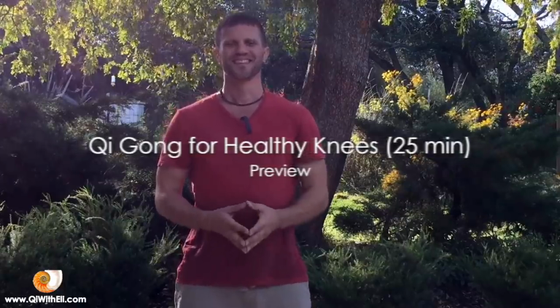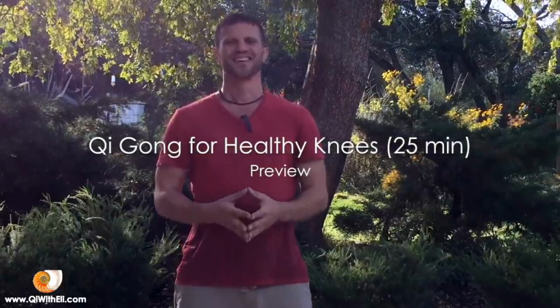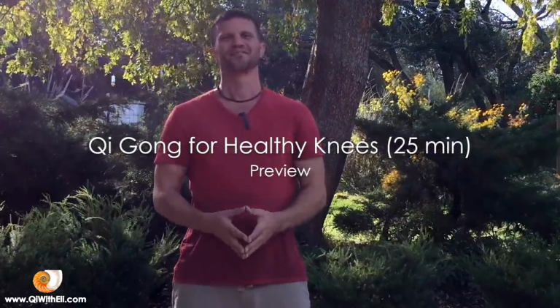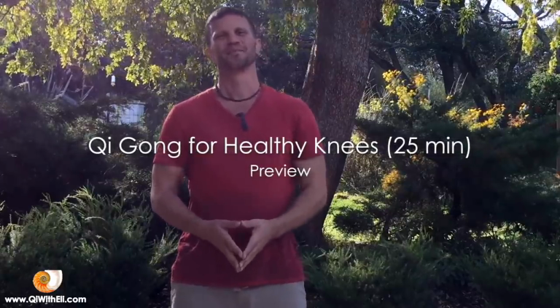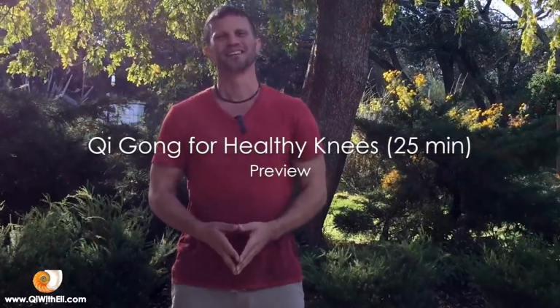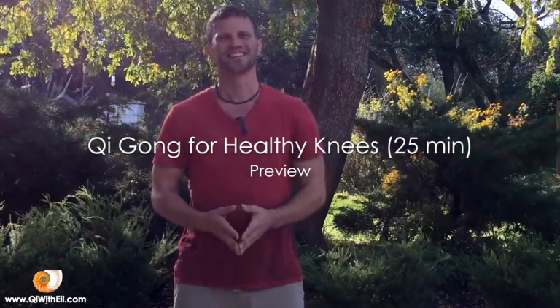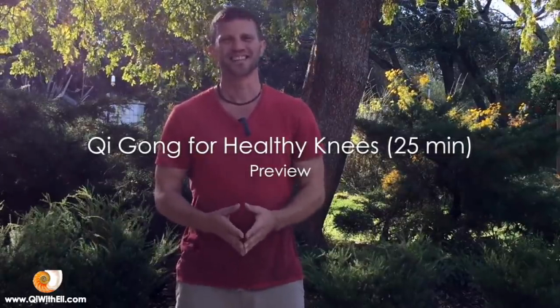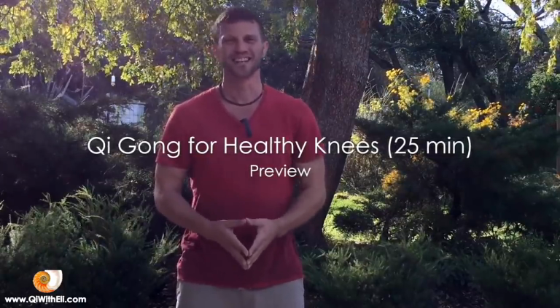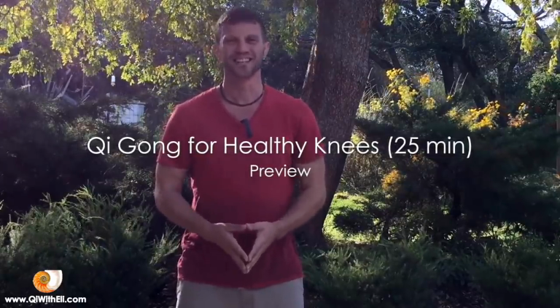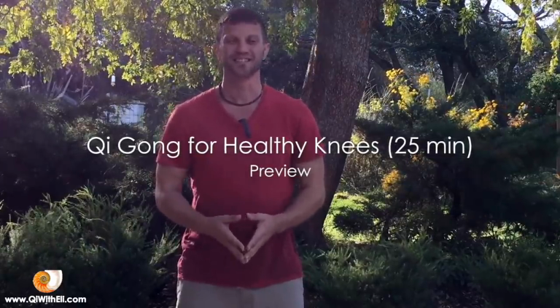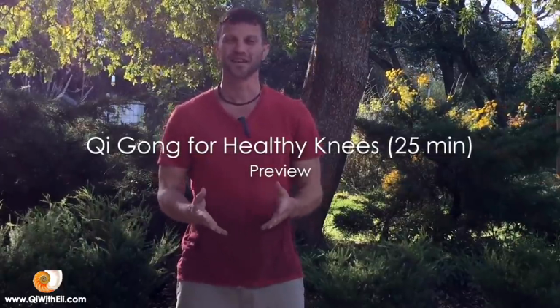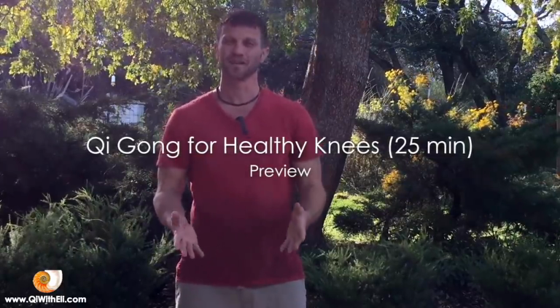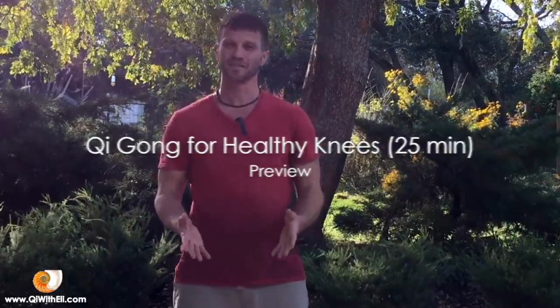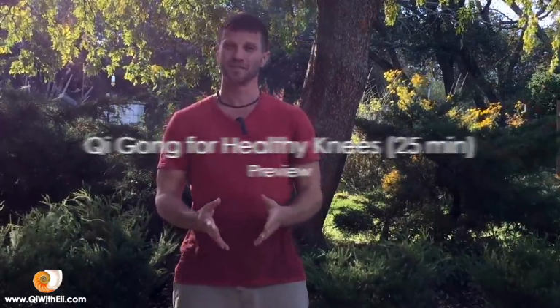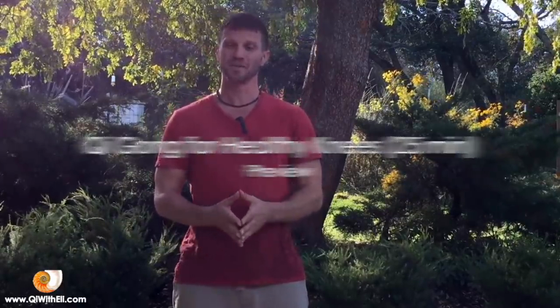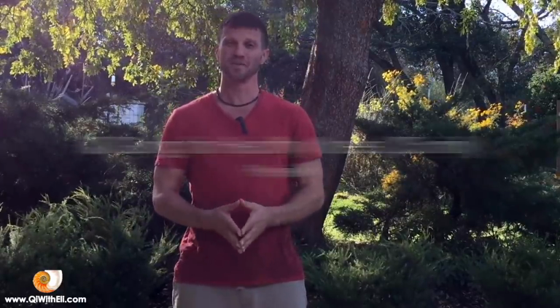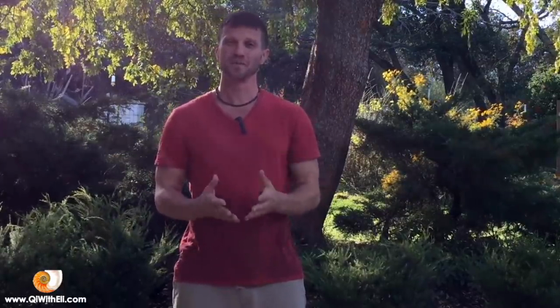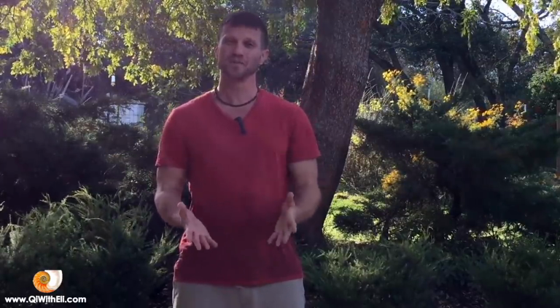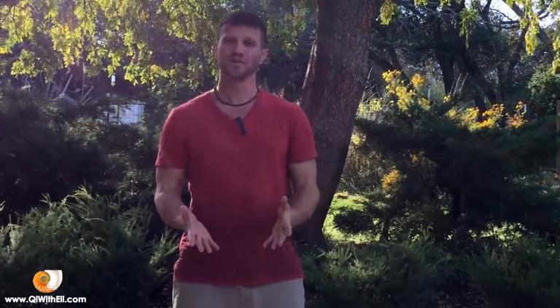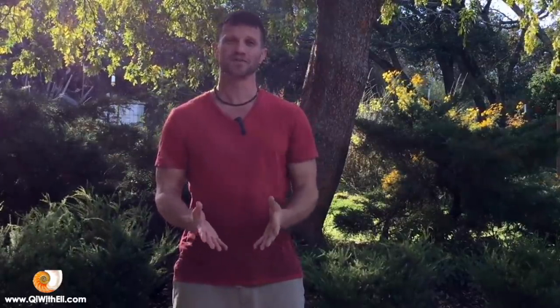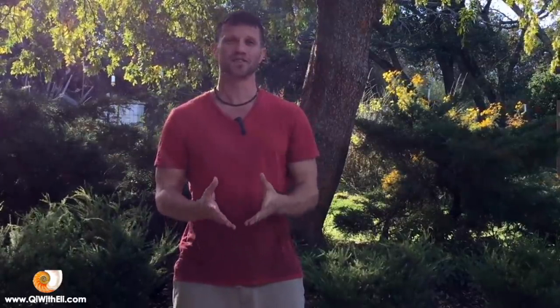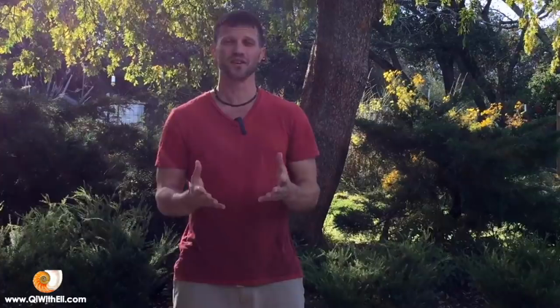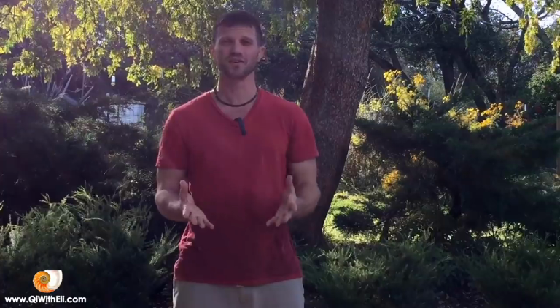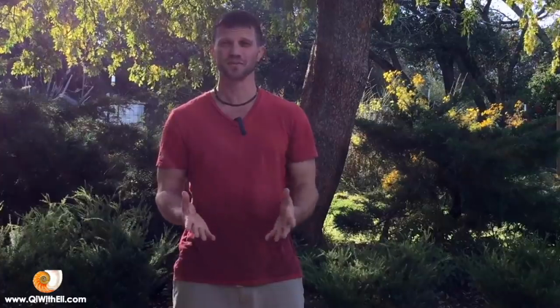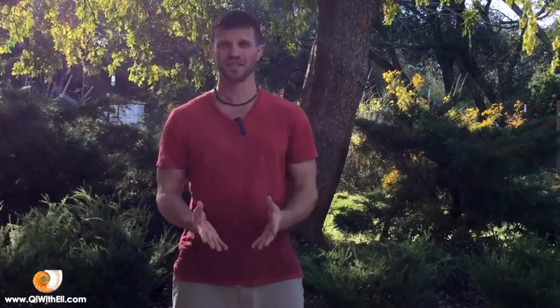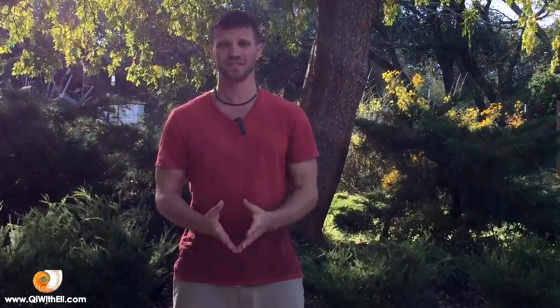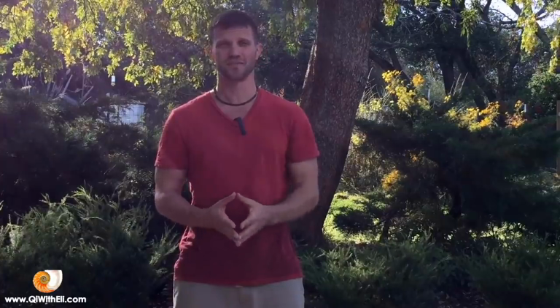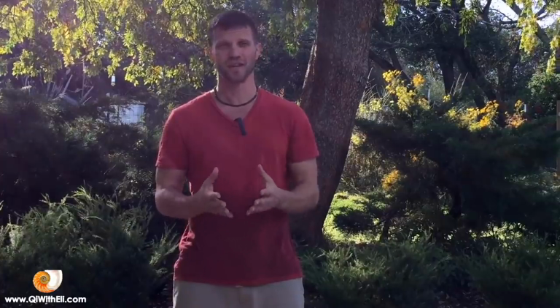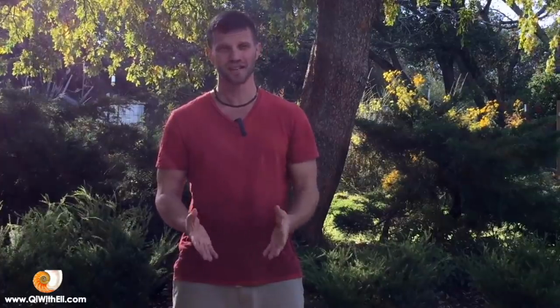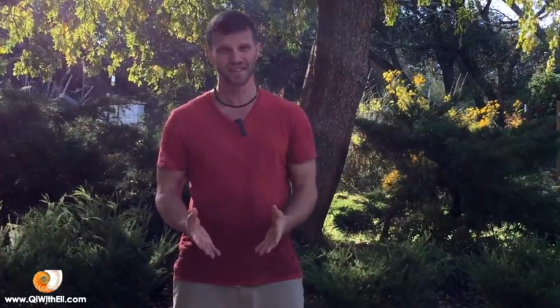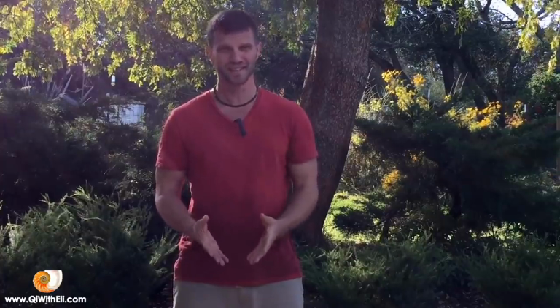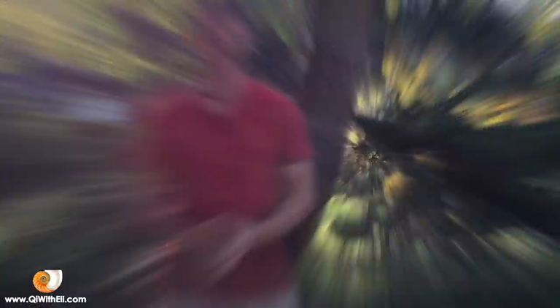Hi everybody, this is Eli and today I would like to share with you a beautiful Qigong routine for healthy knees.